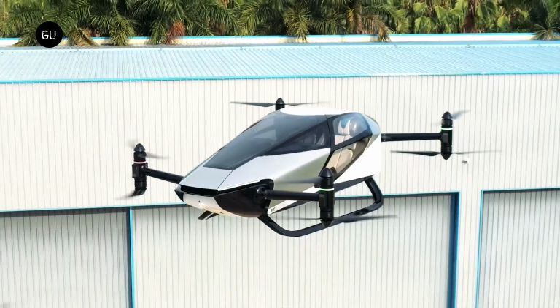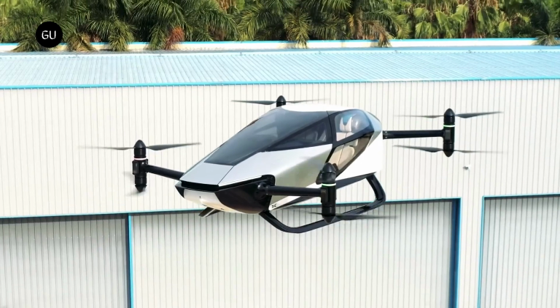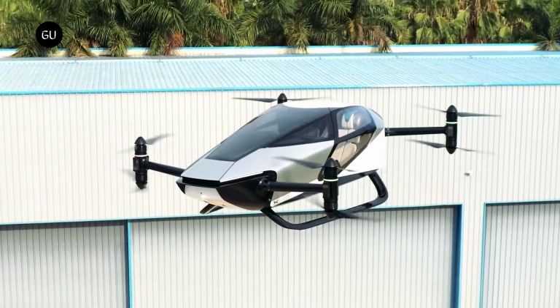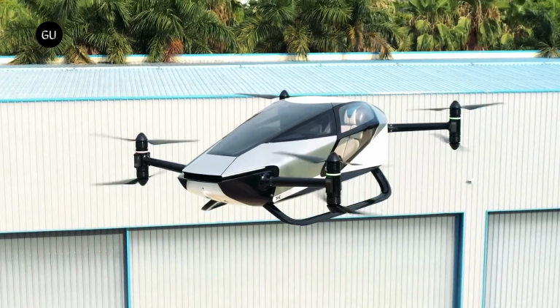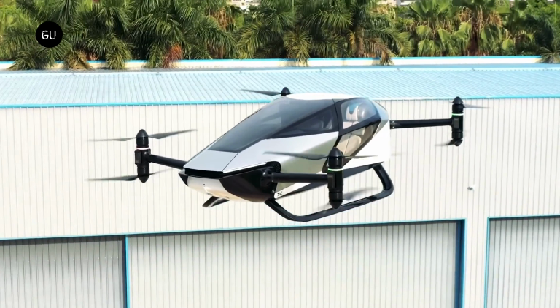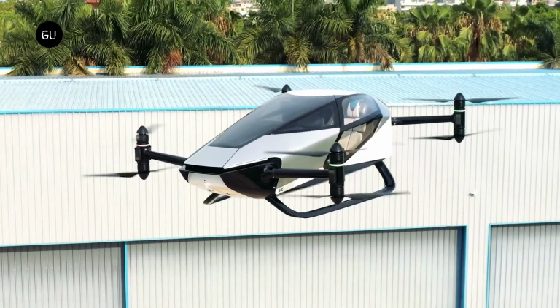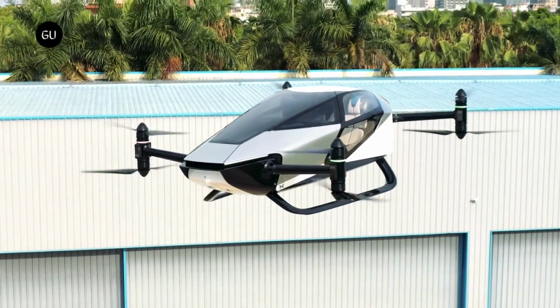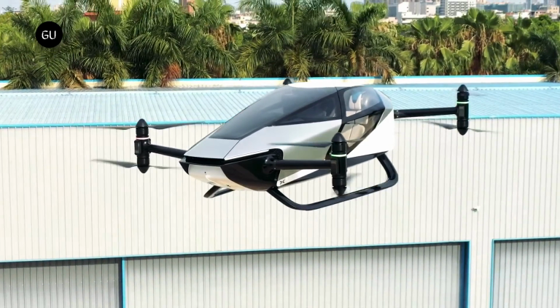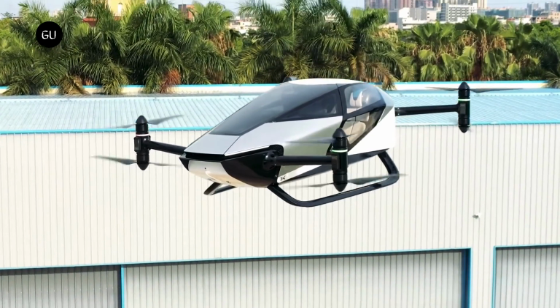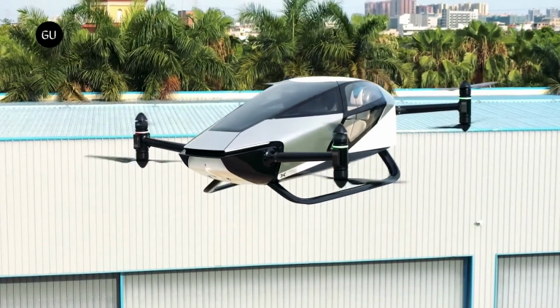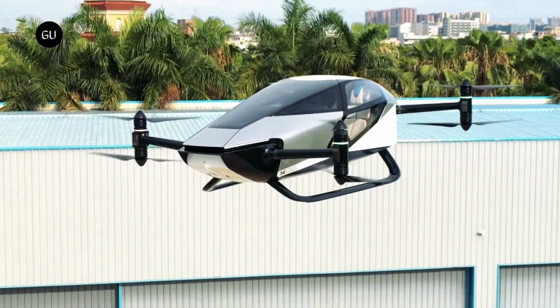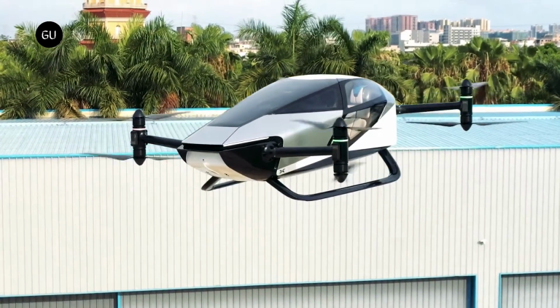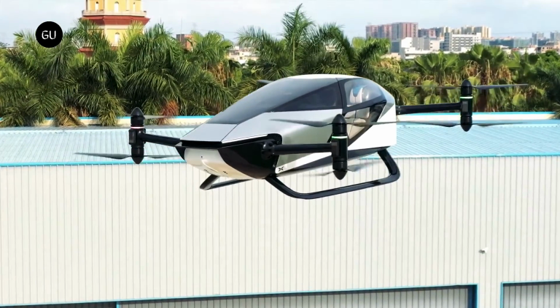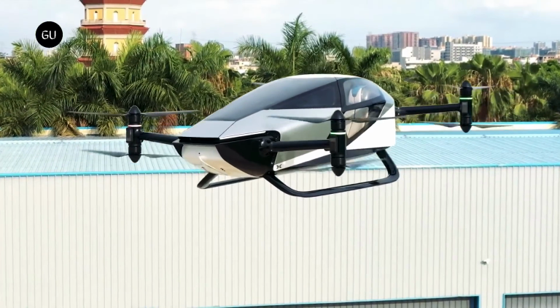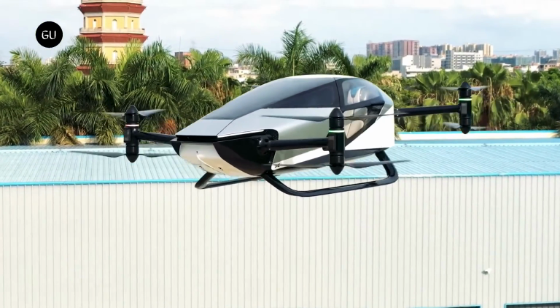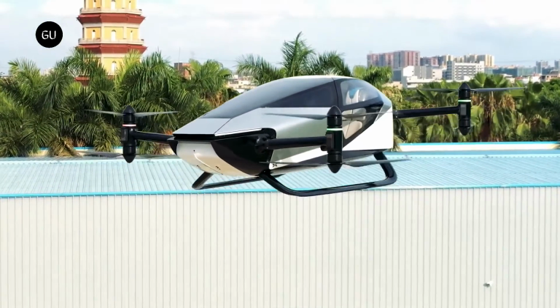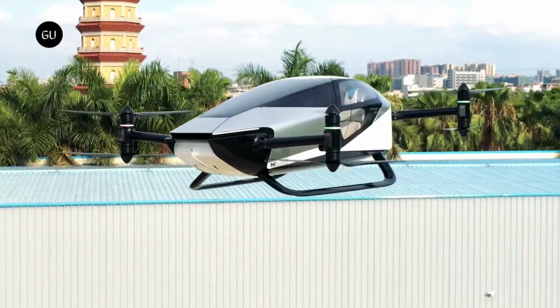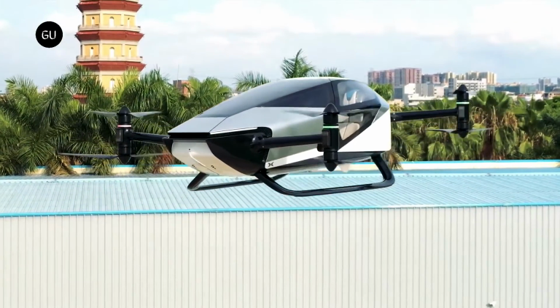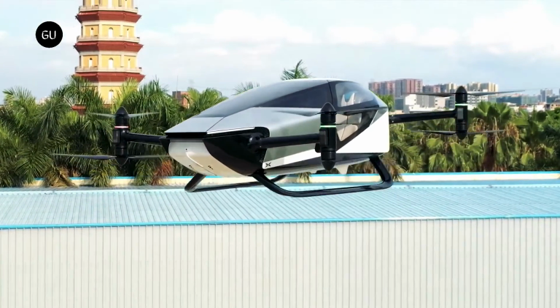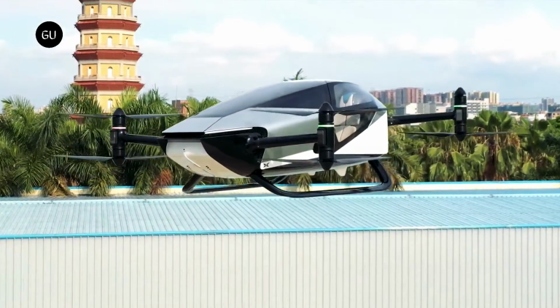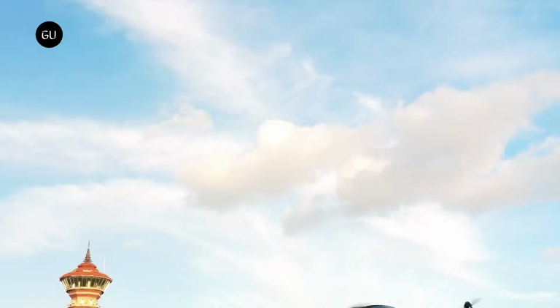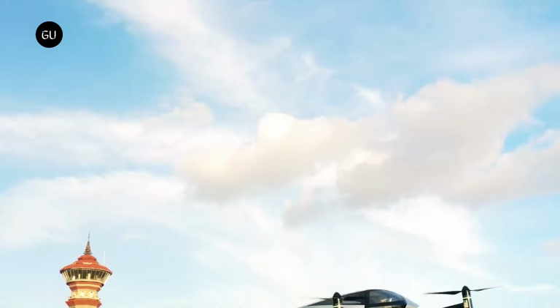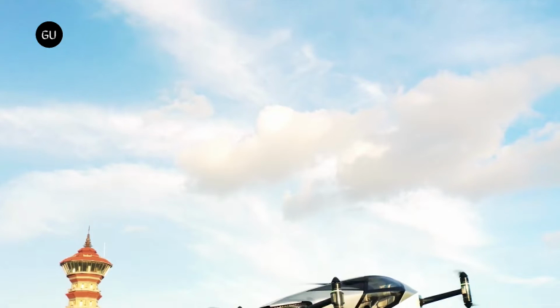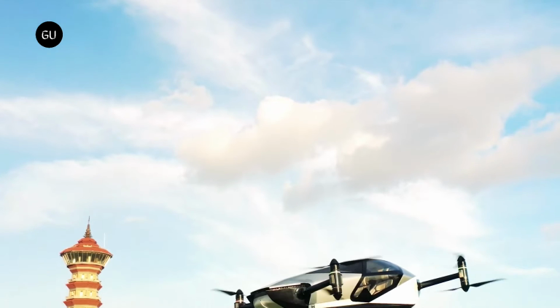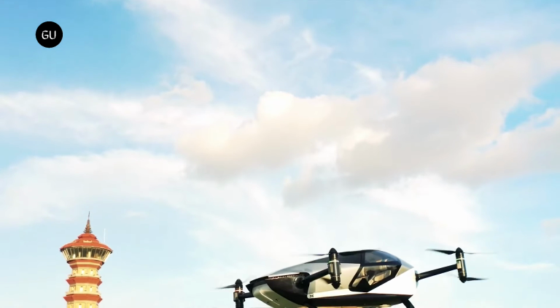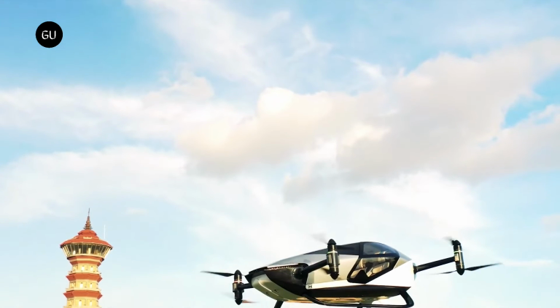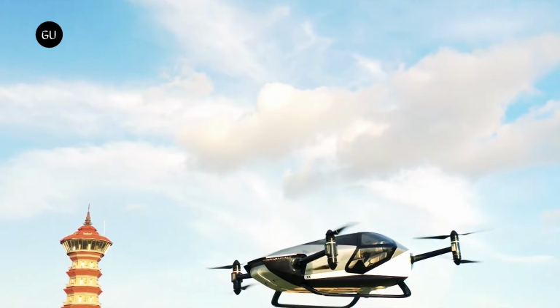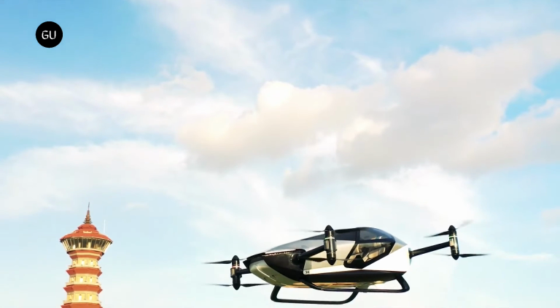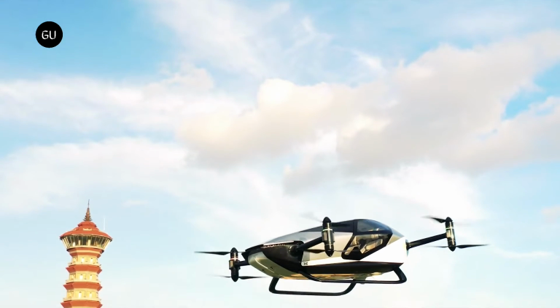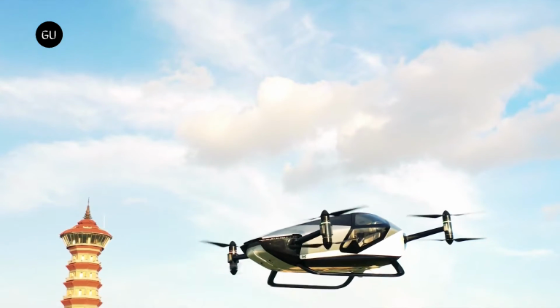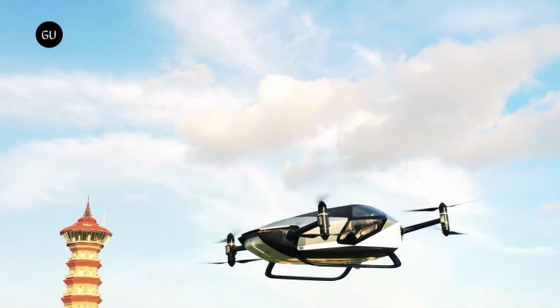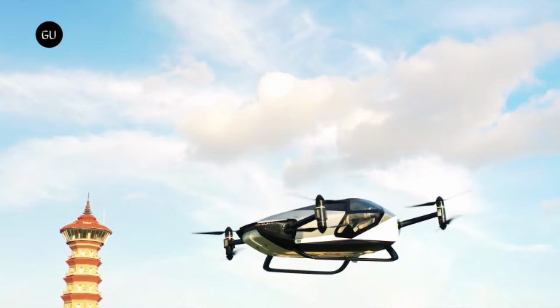Being totally electric, the X2 does not produce carbon dioxide emissions during flight, and this will help reduce pollution in our cities.